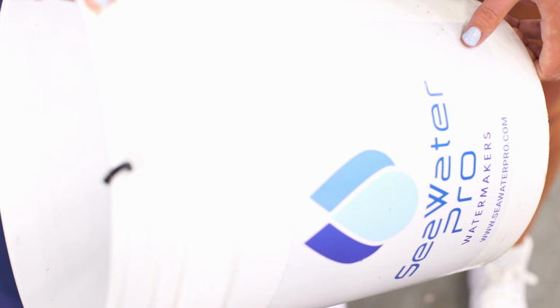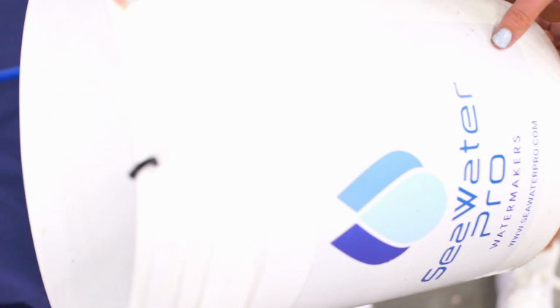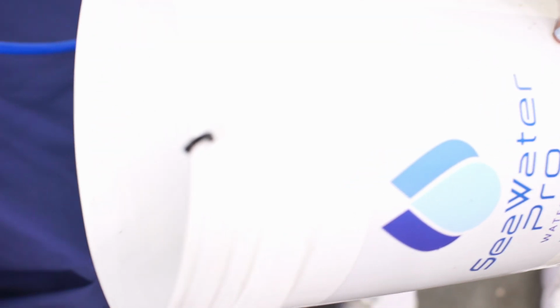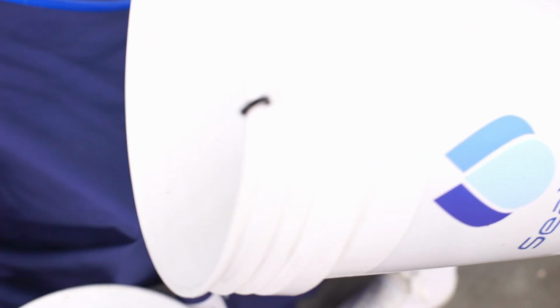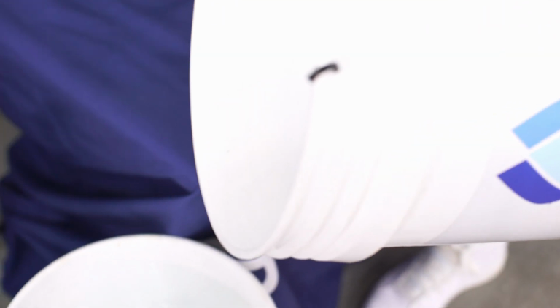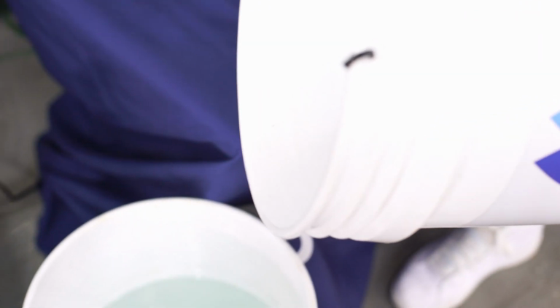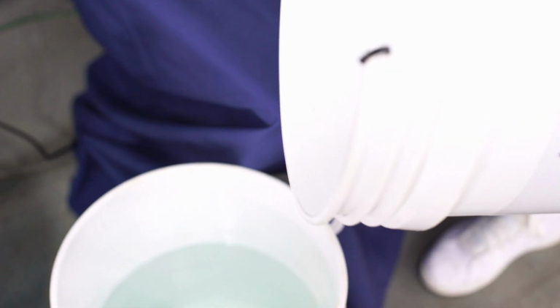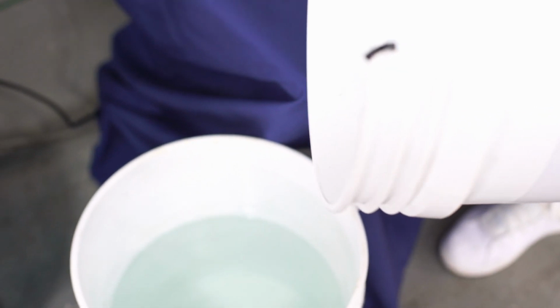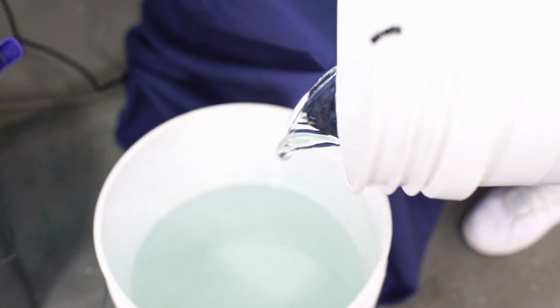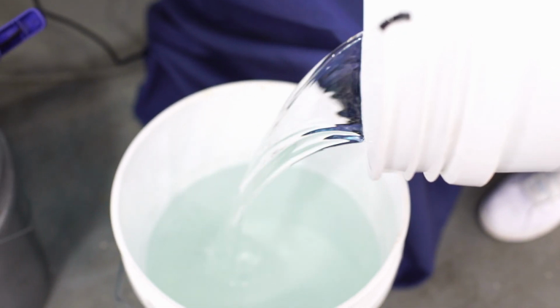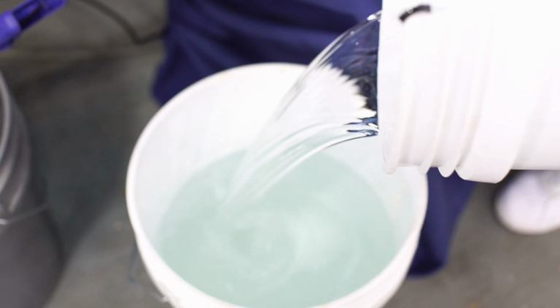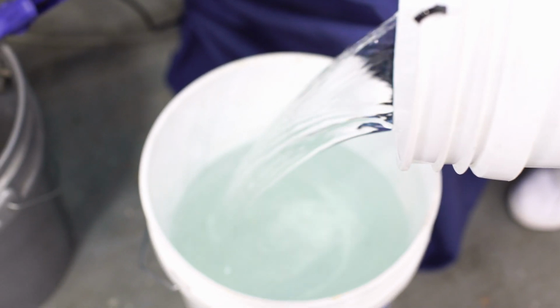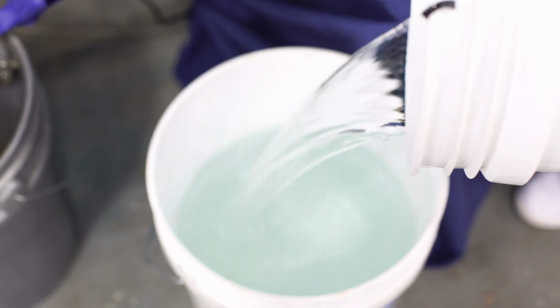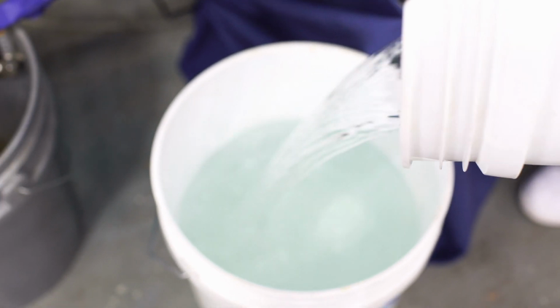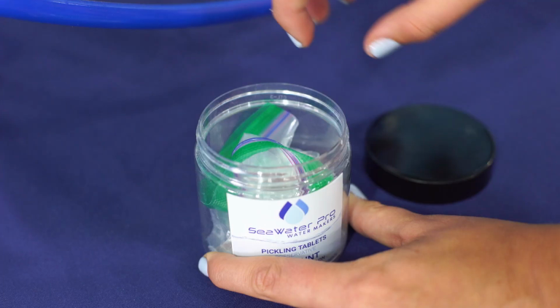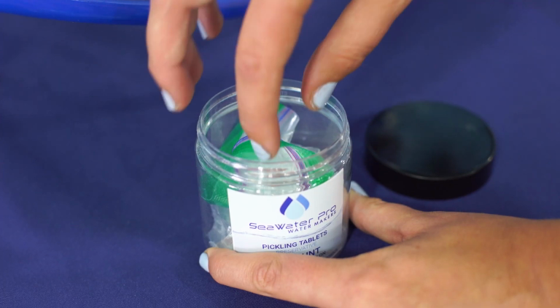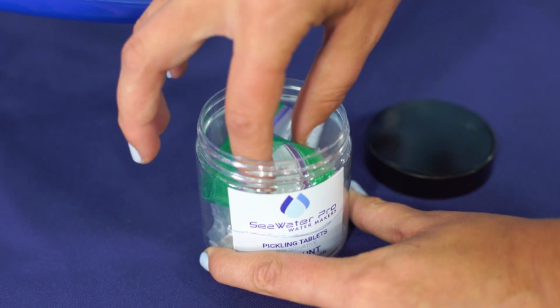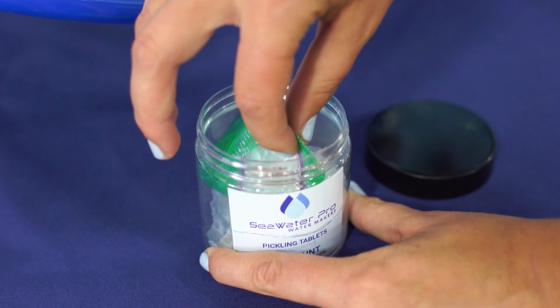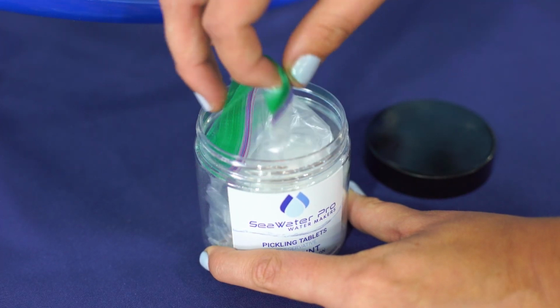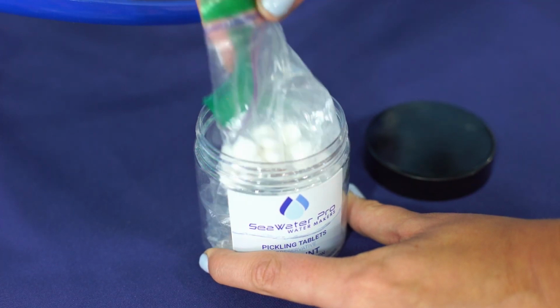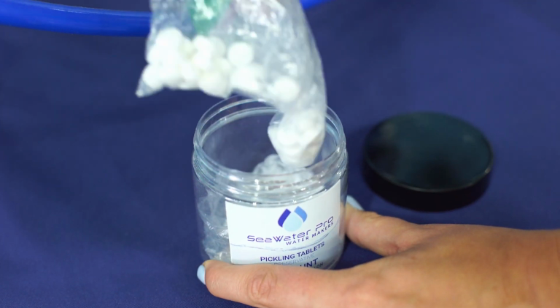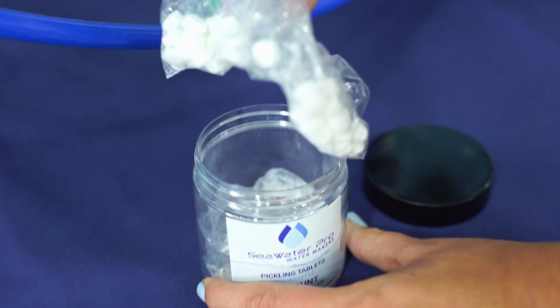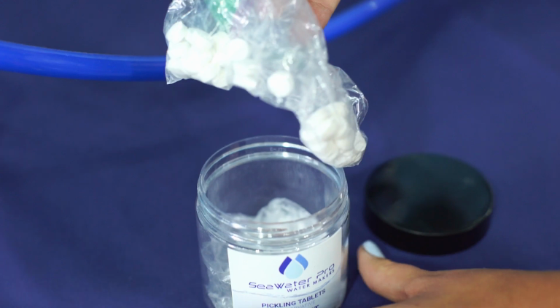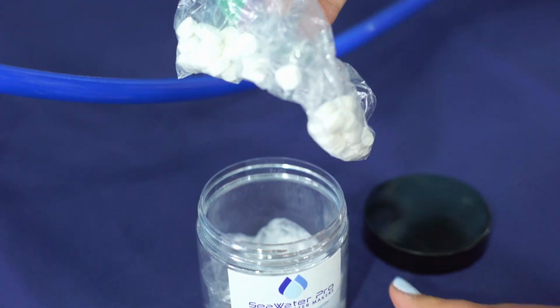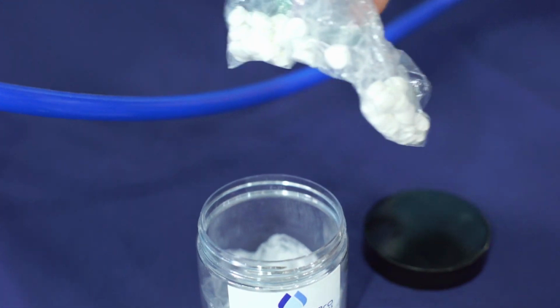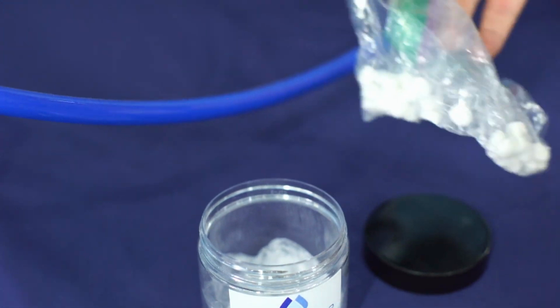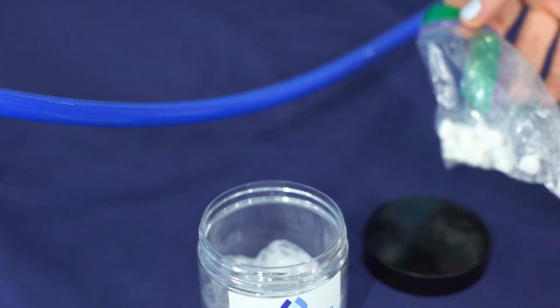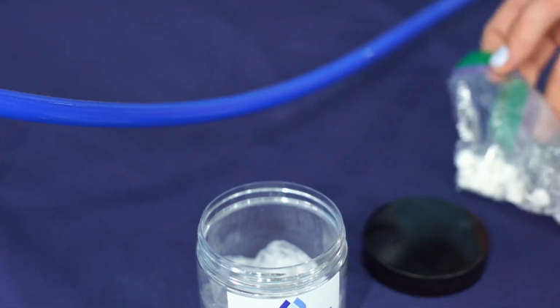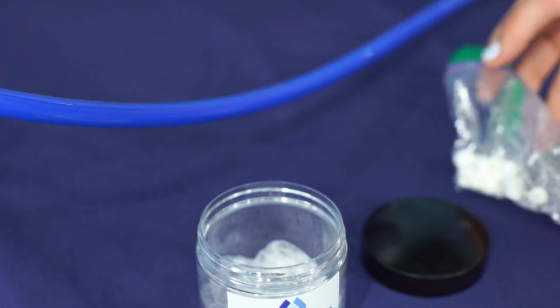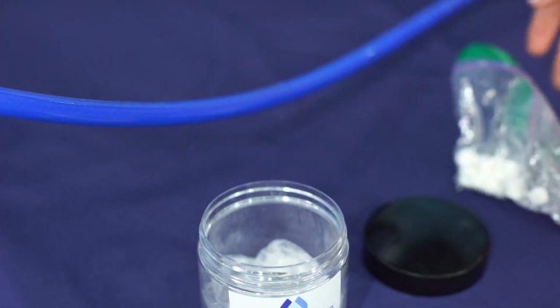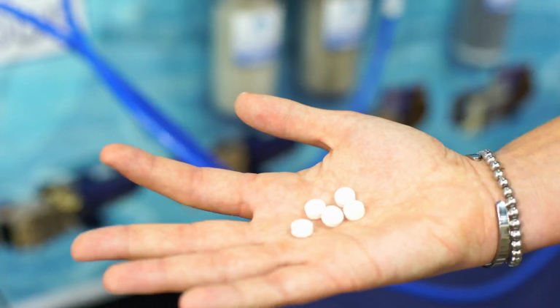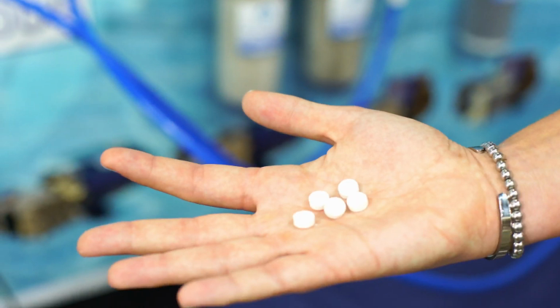In the 5-gallon bucket, mix and dissolve 5 tablets. That is 1 tablet per gallon.